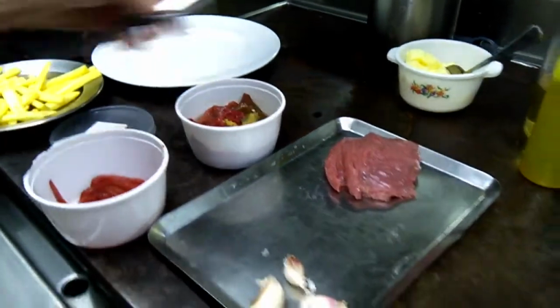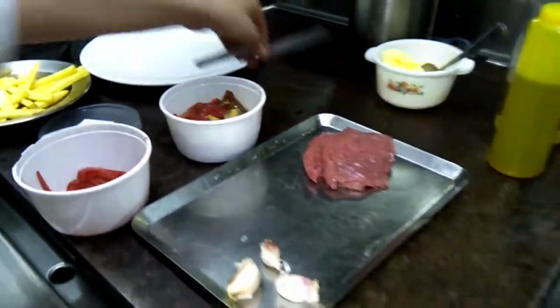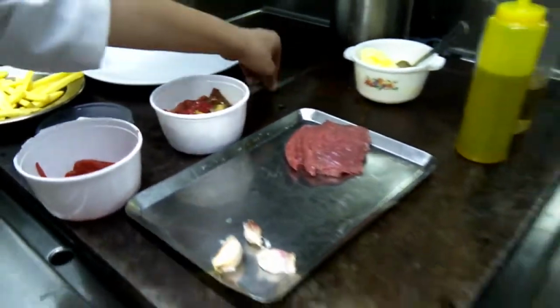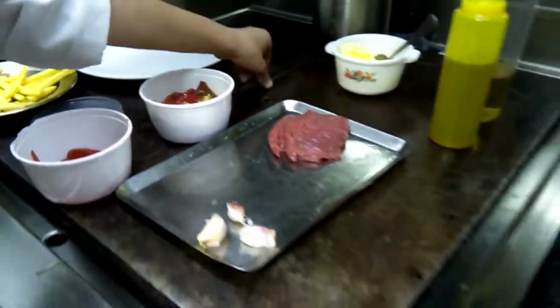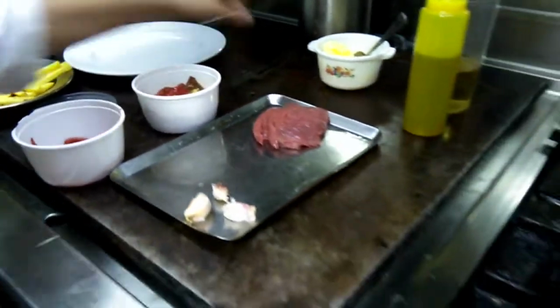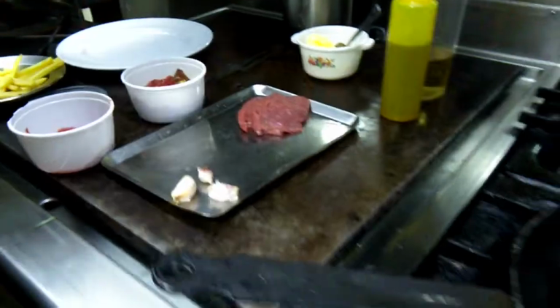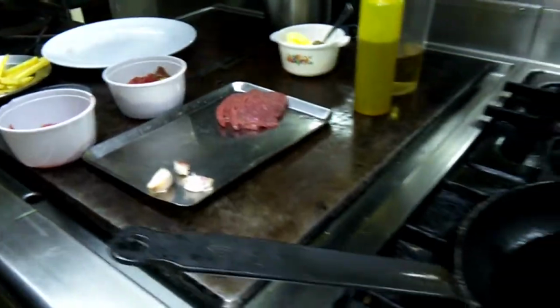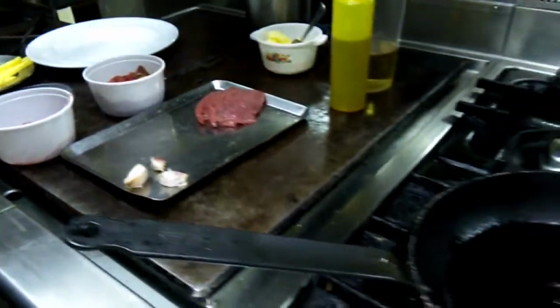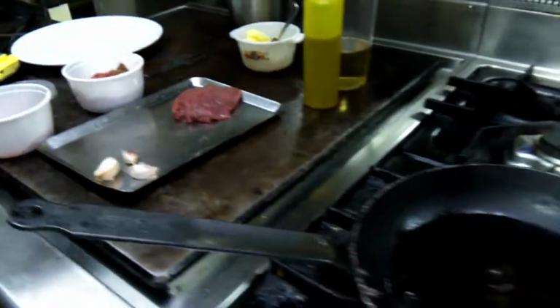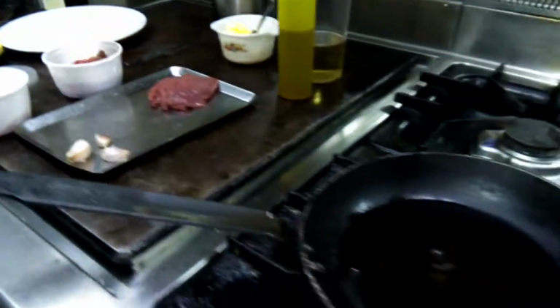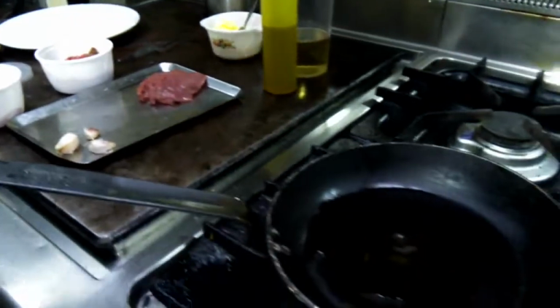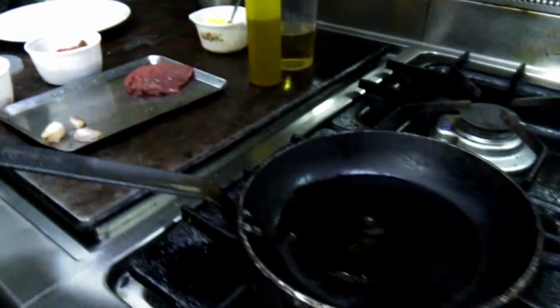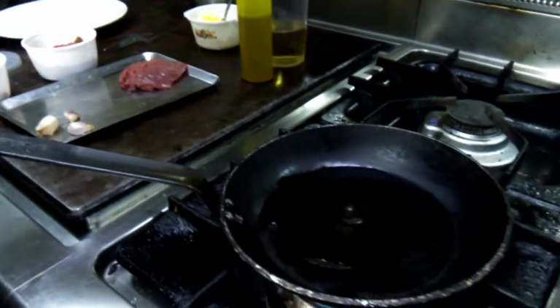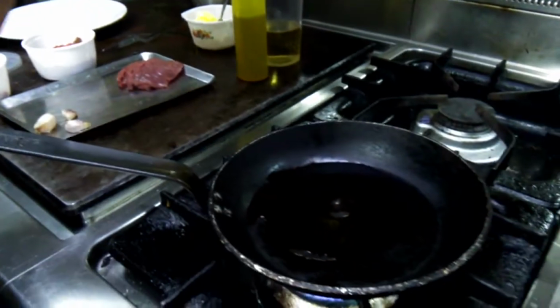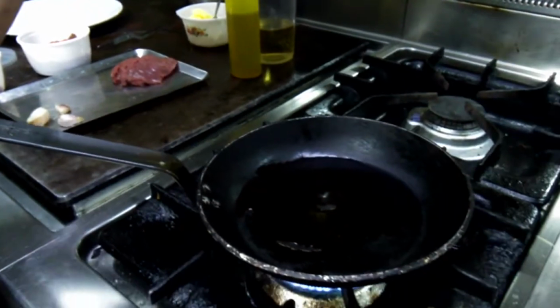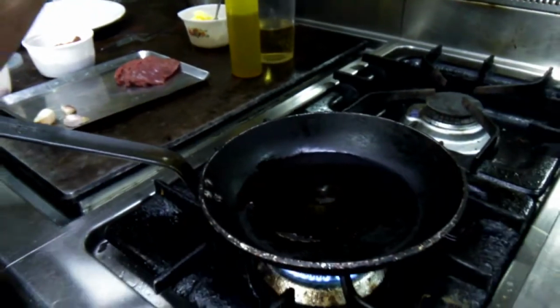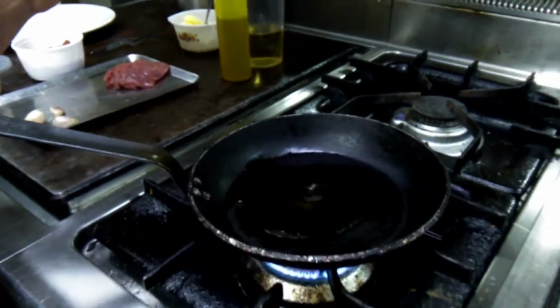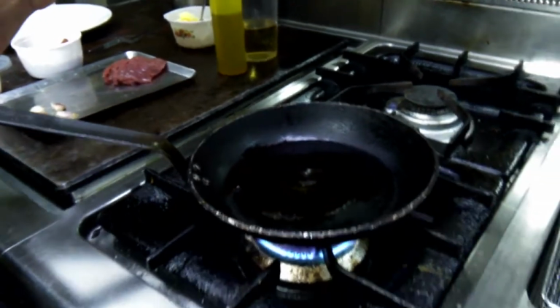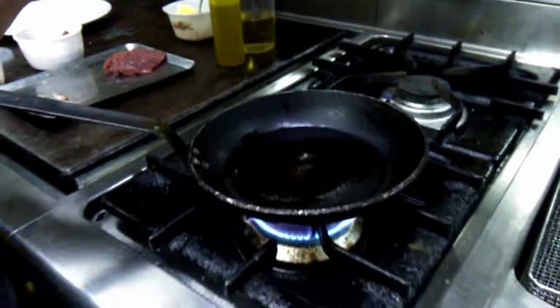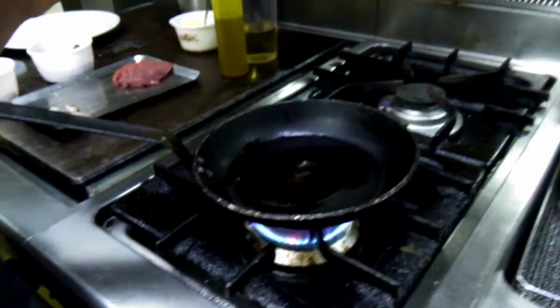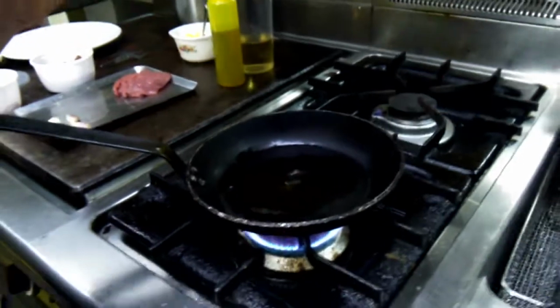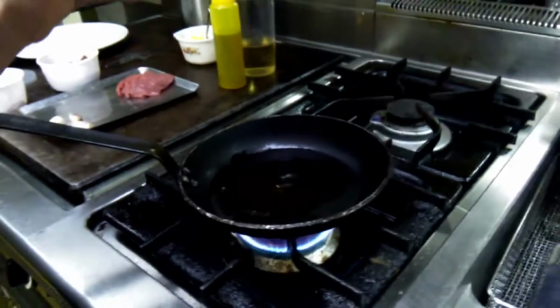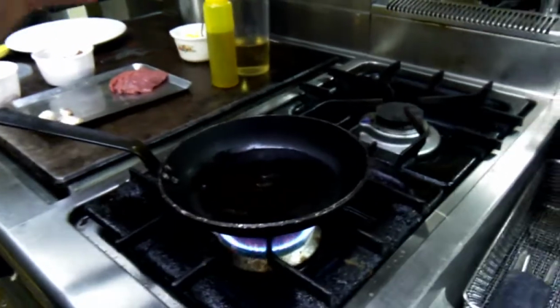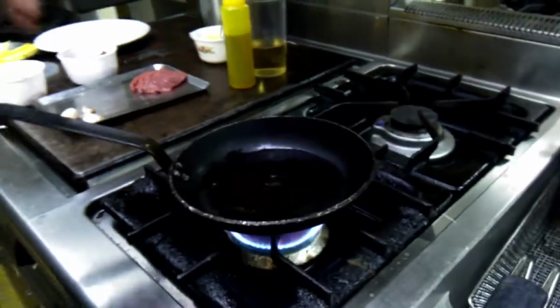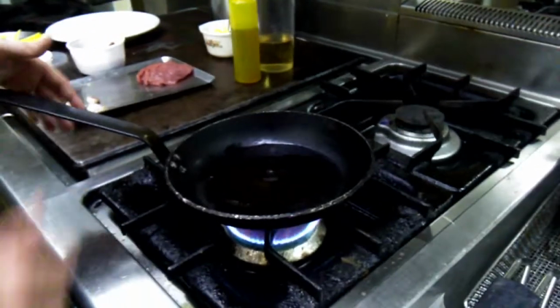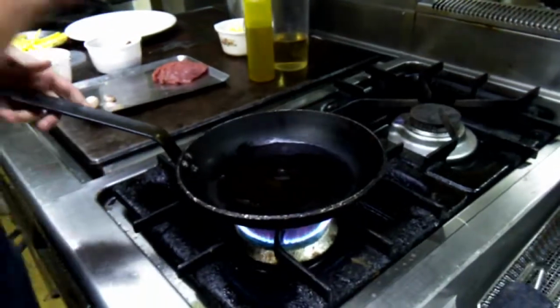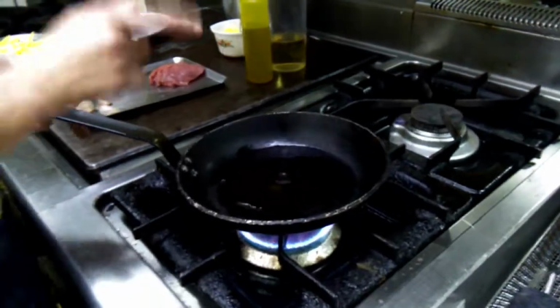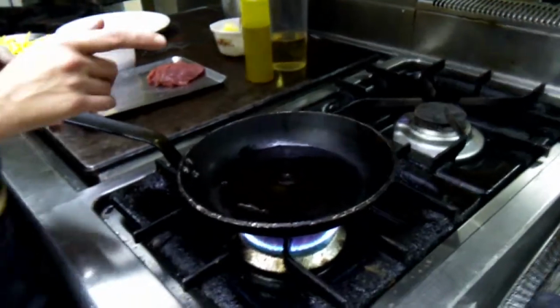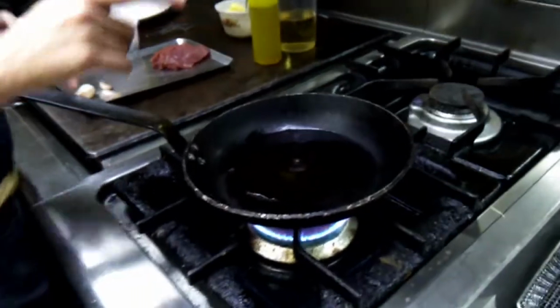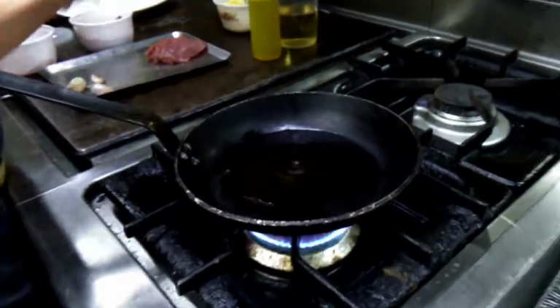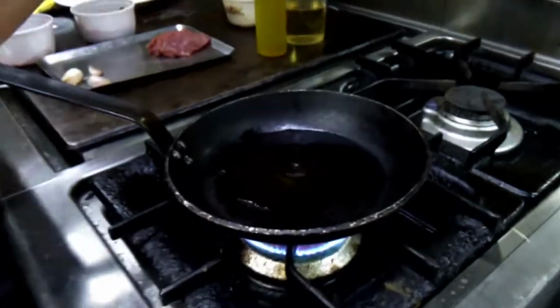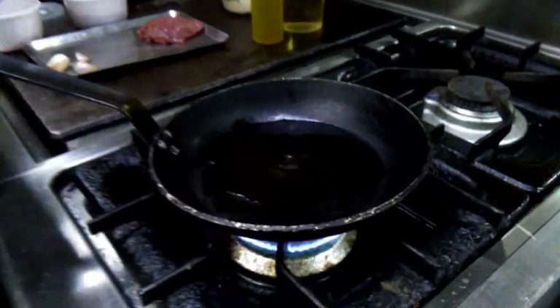Then some white wine and some butter for the sauce. And I have some fries and the sunny-side up egg. So I'm going to start.